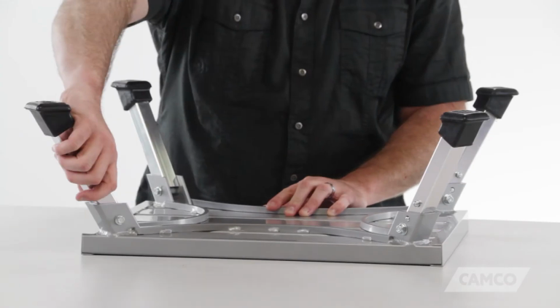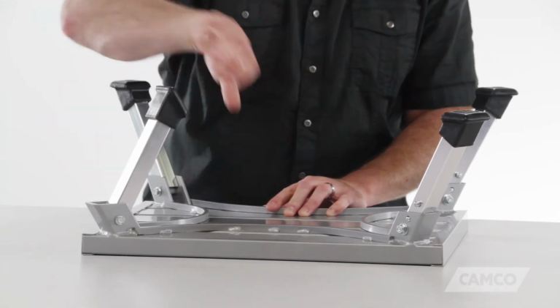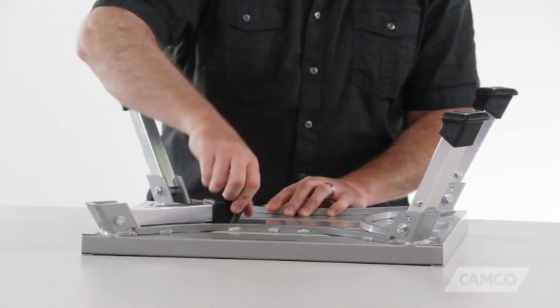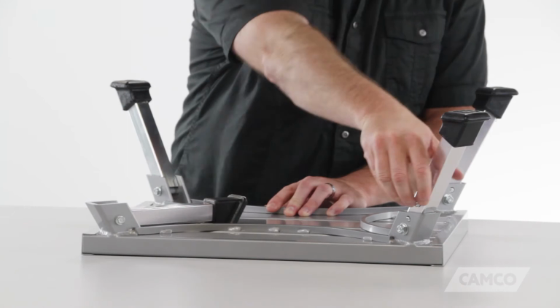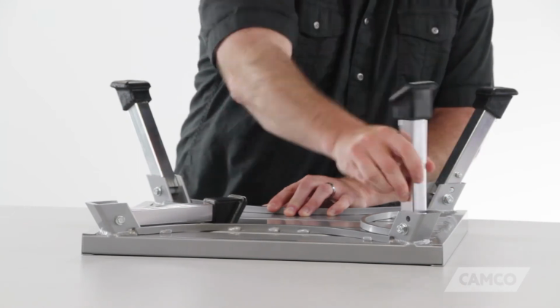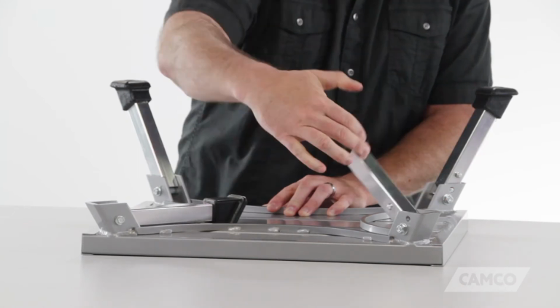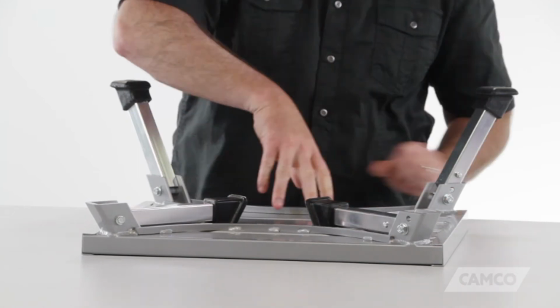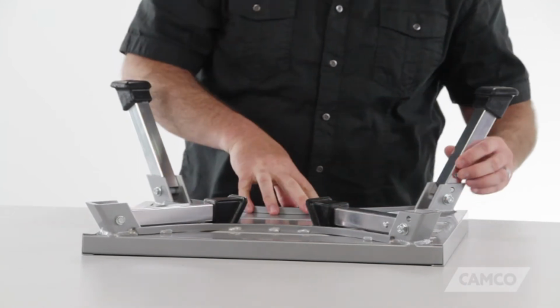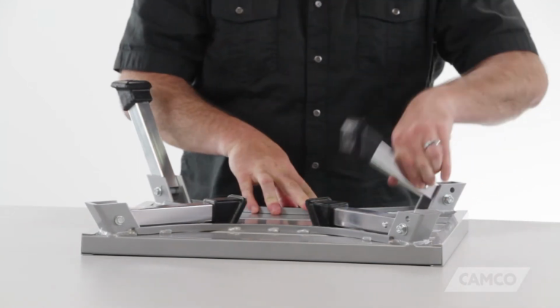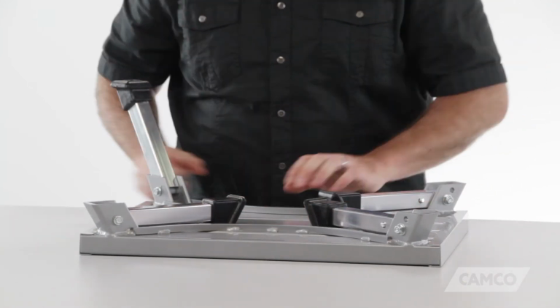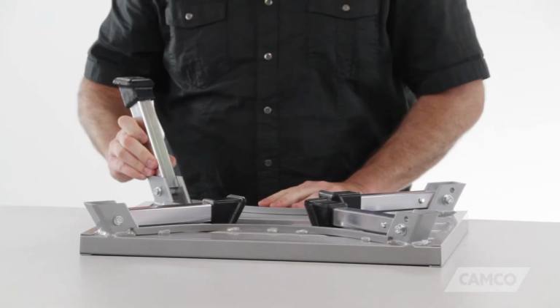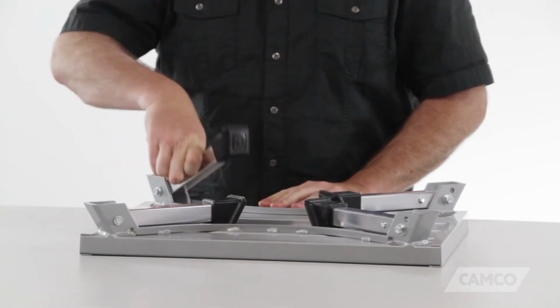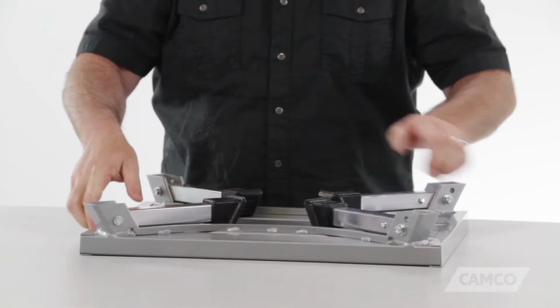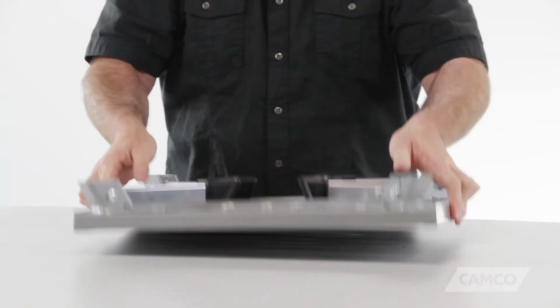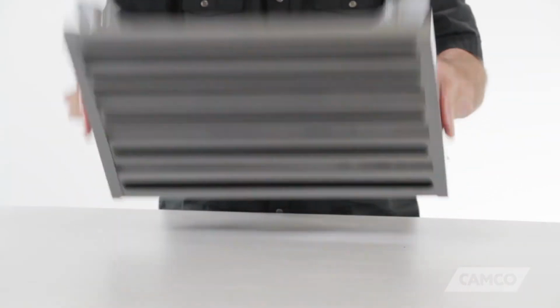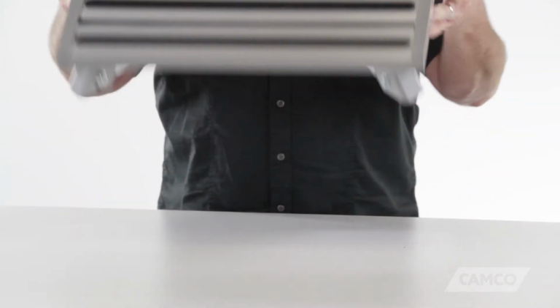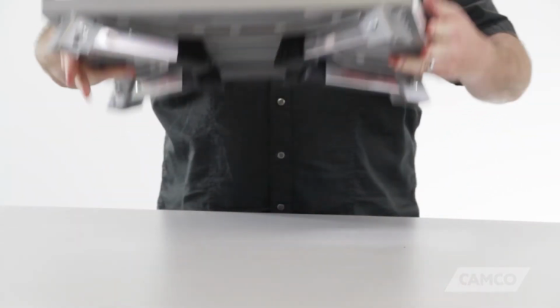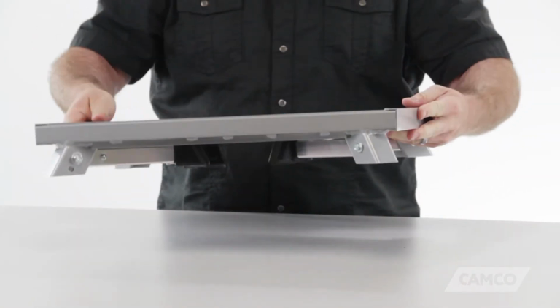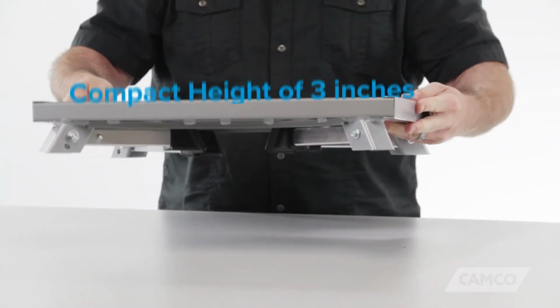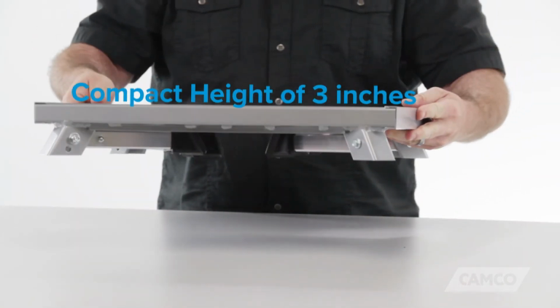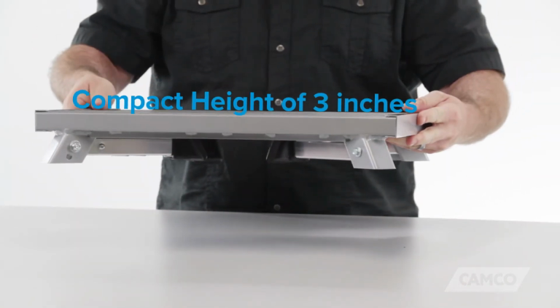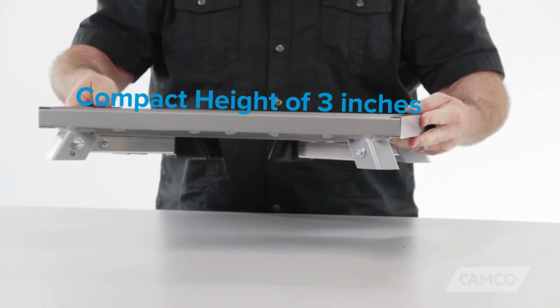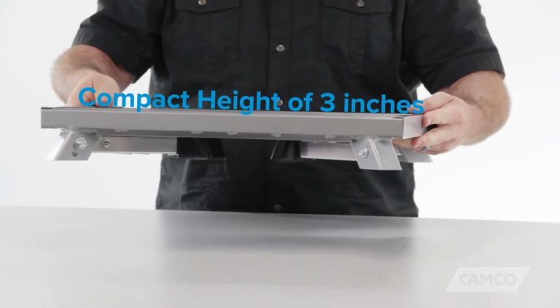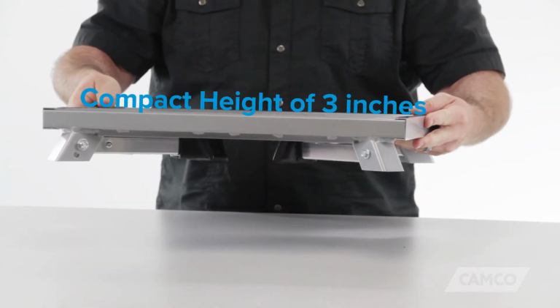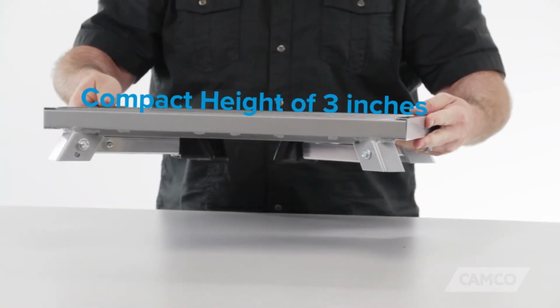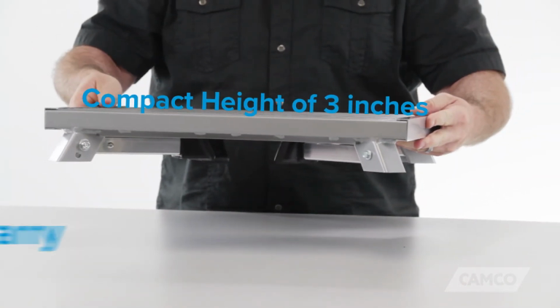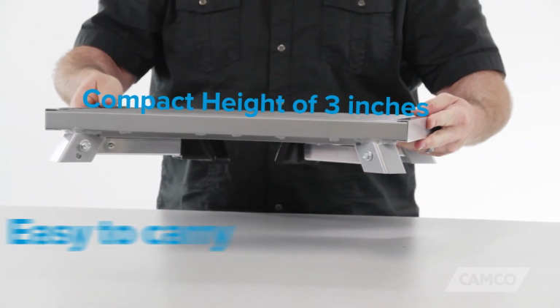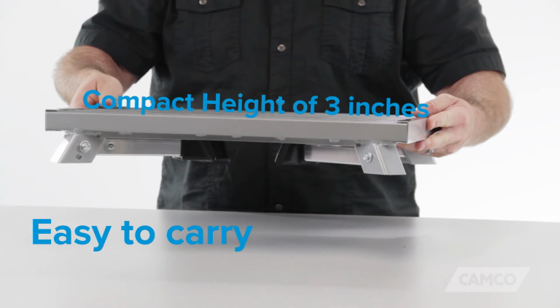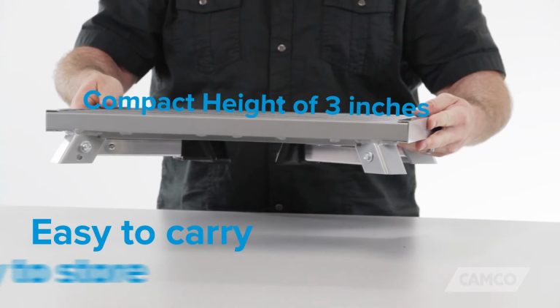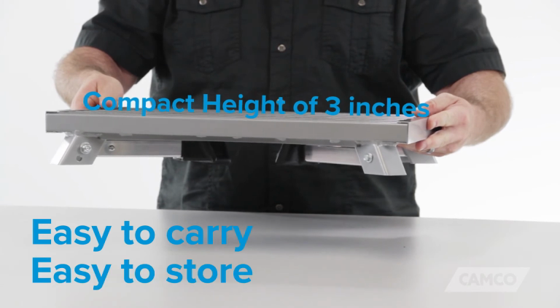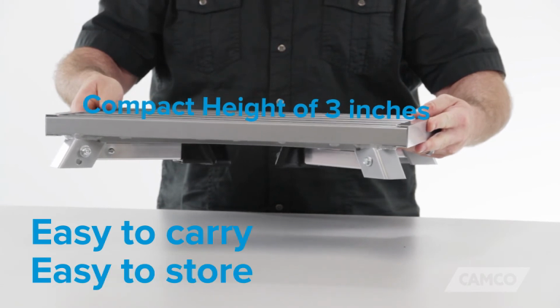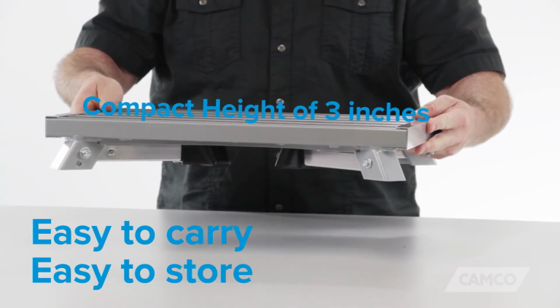When you're done with the step stool, just fold the legs back onto the platform for a compact height of 3 inches. This makes it easy to carry and easy to store.